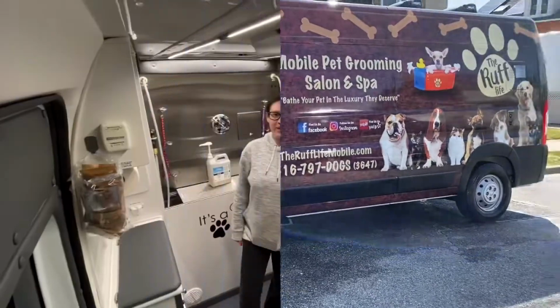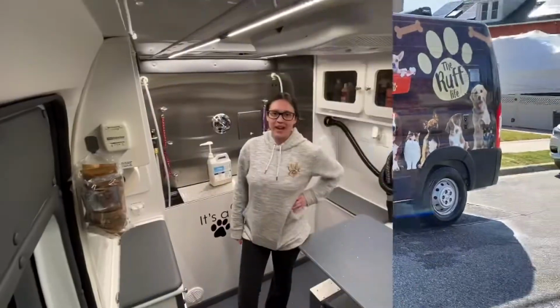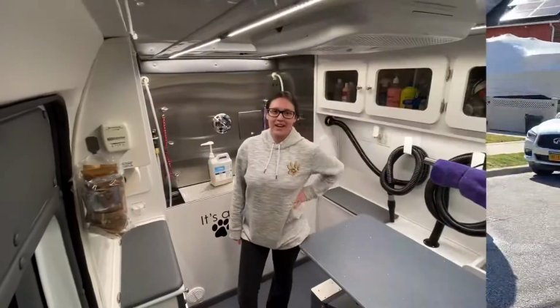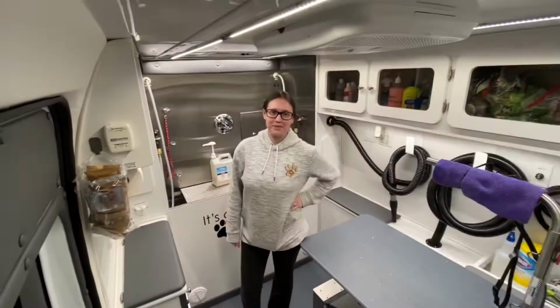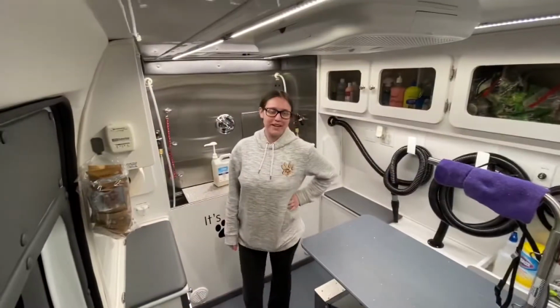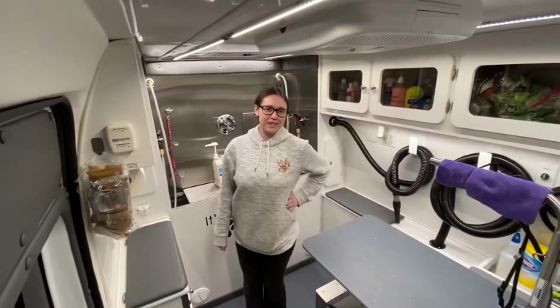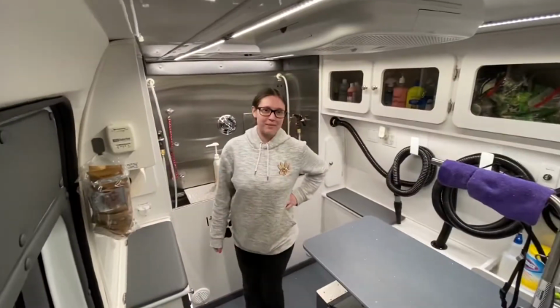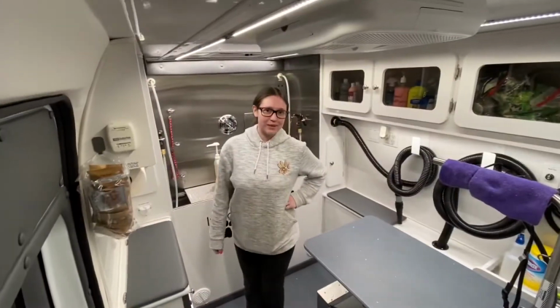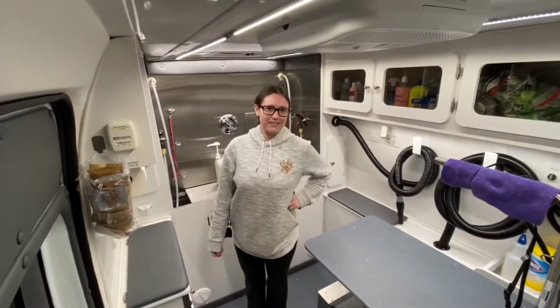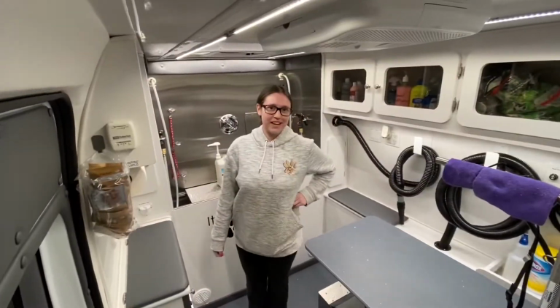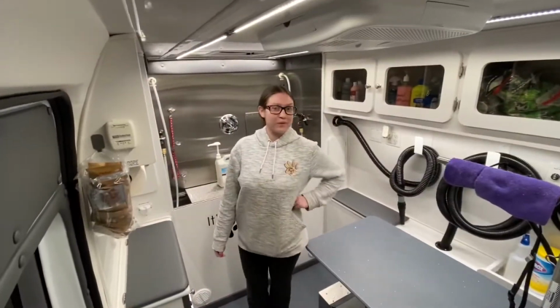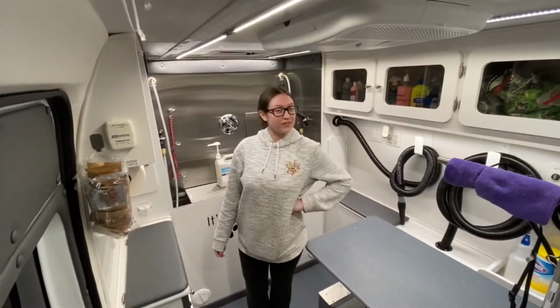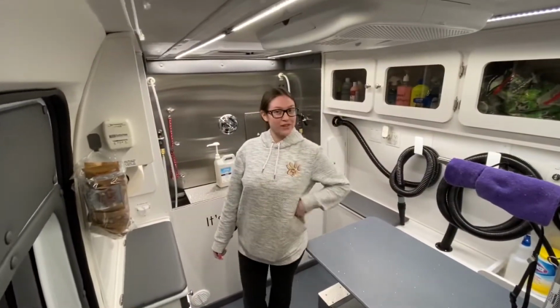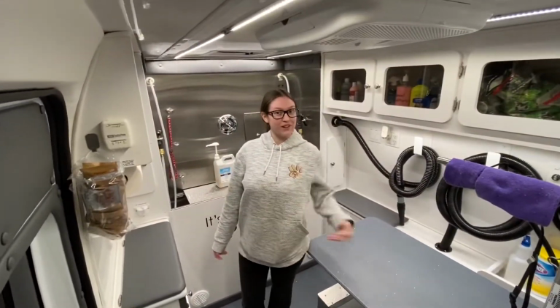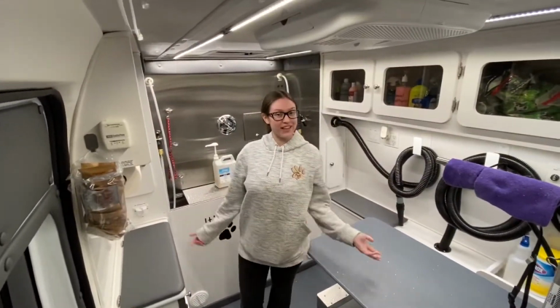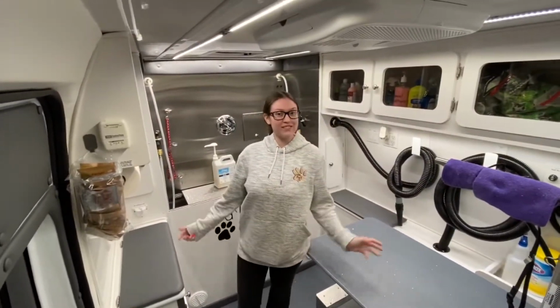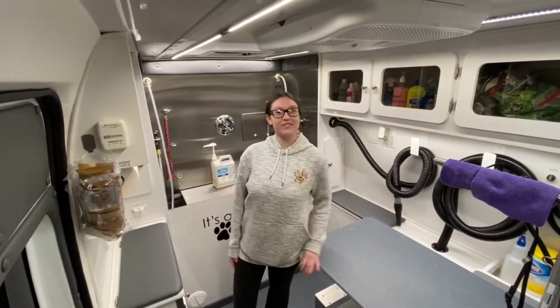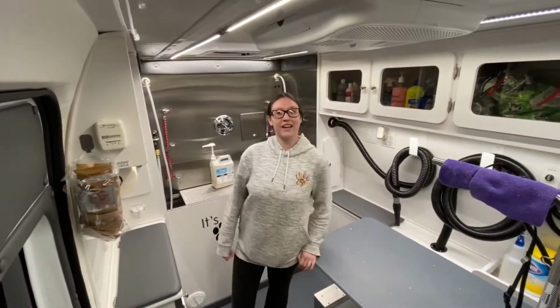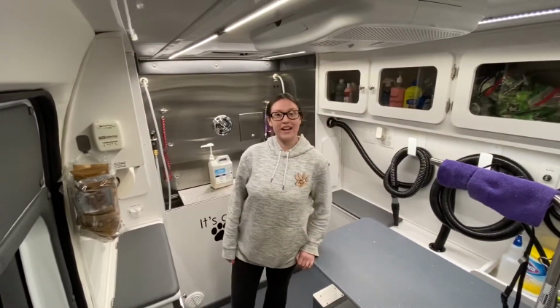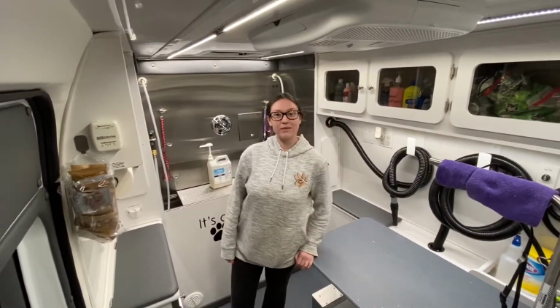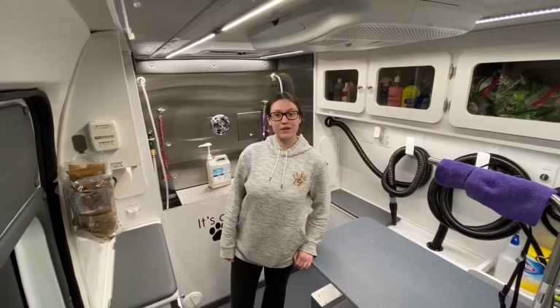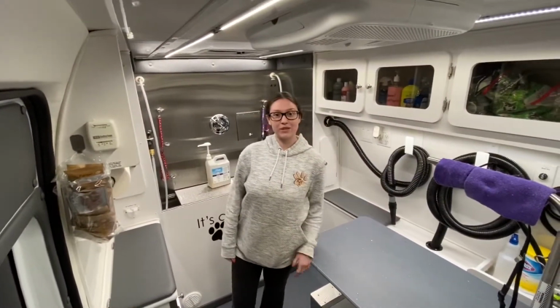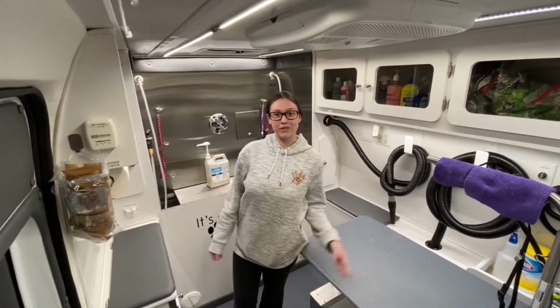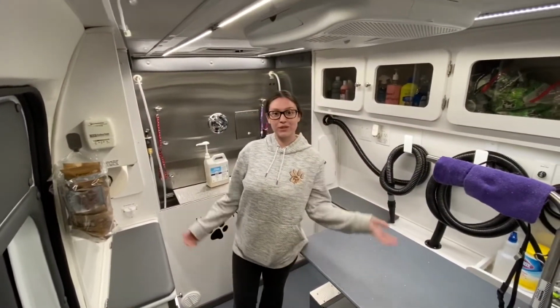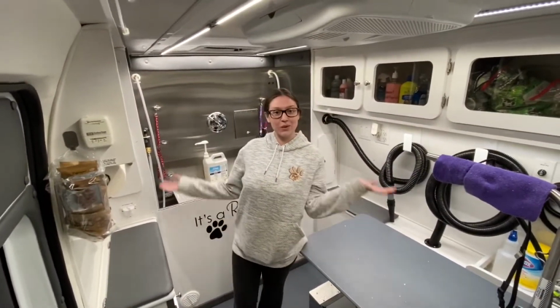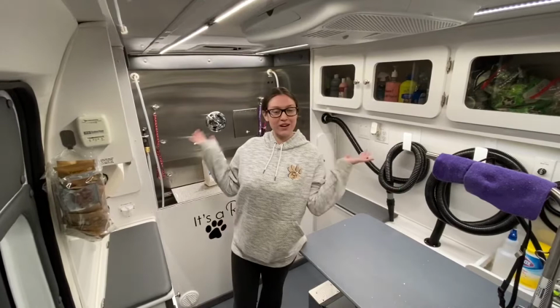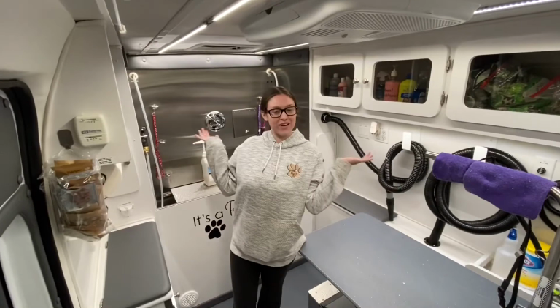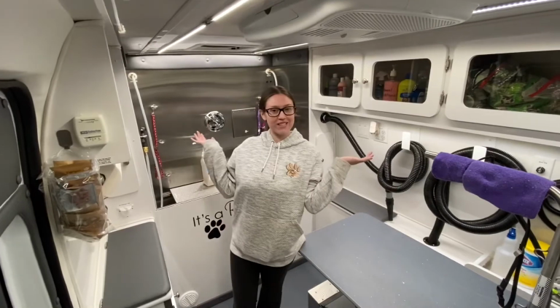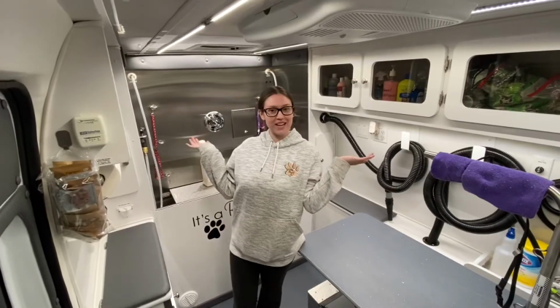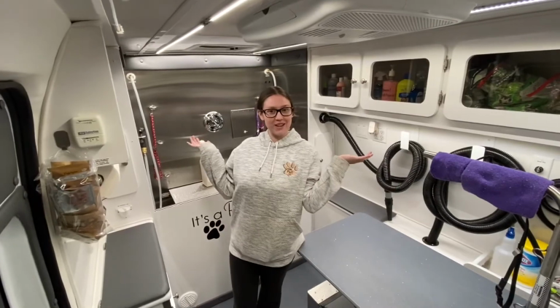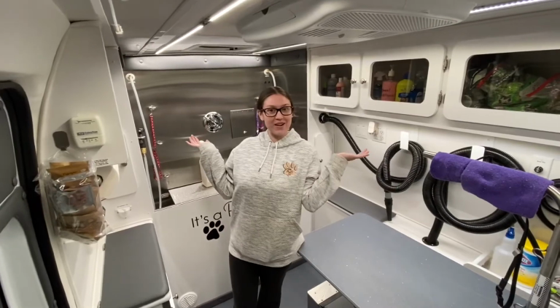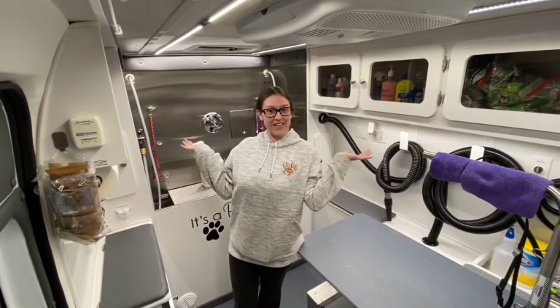Hi, my name is April and I work for The Rough Life and I'm going to give you a tour of our state-of-the-art van.